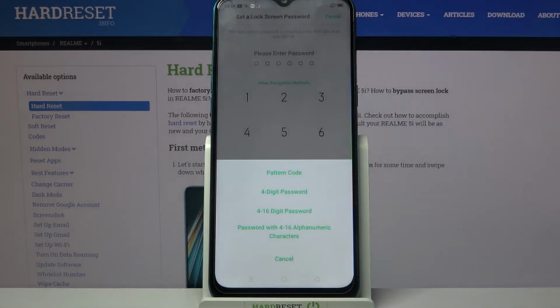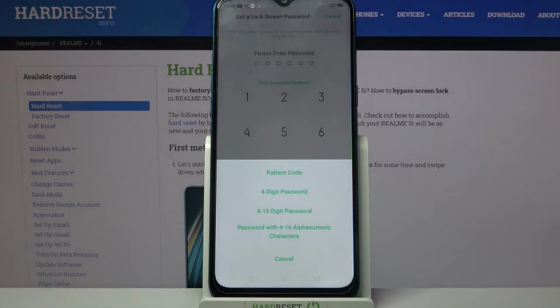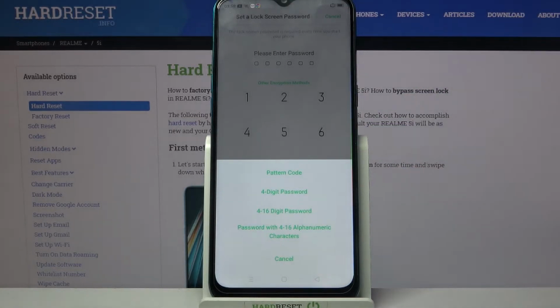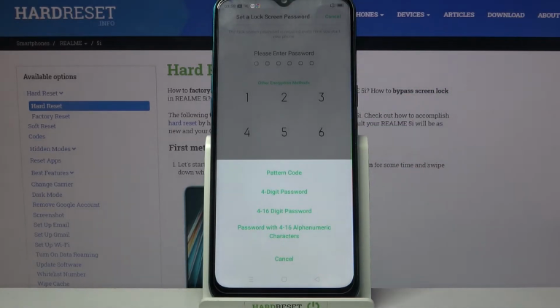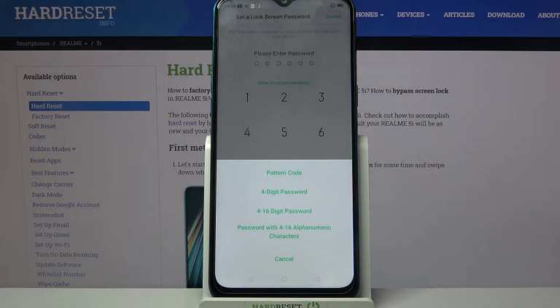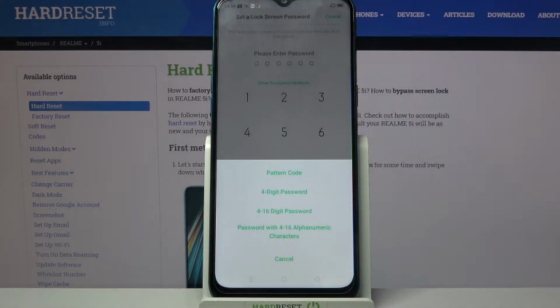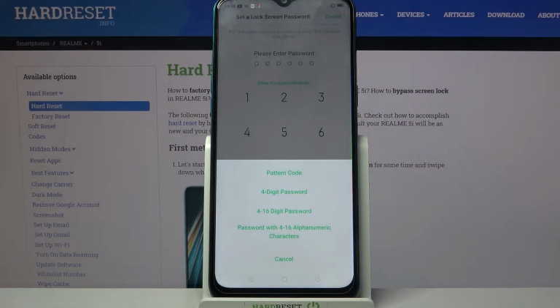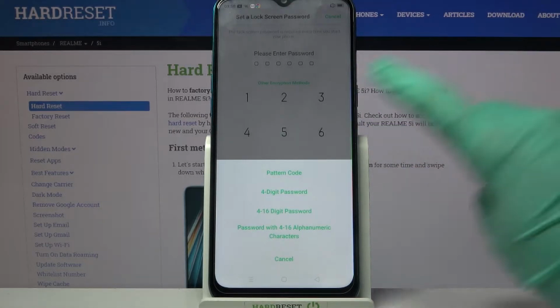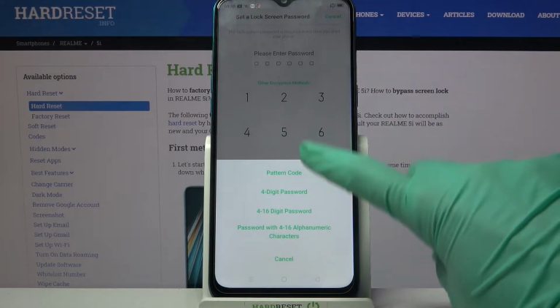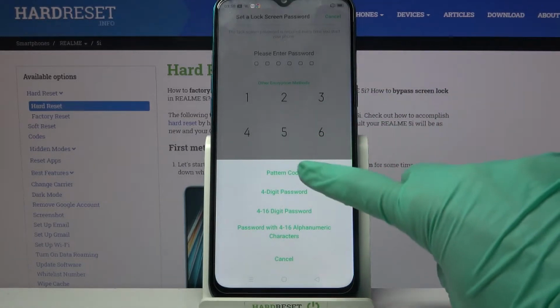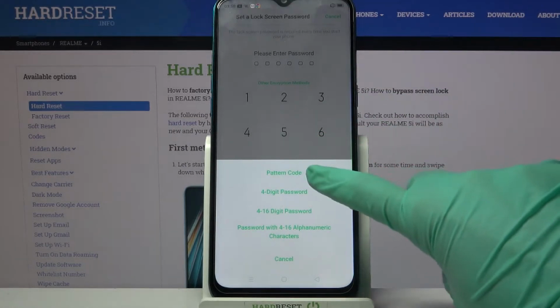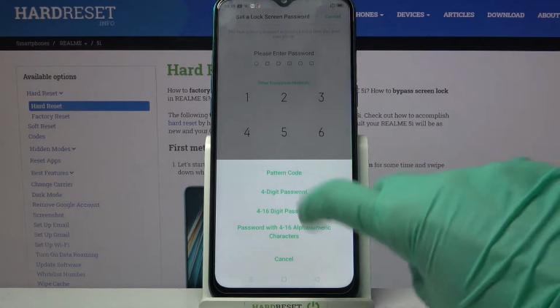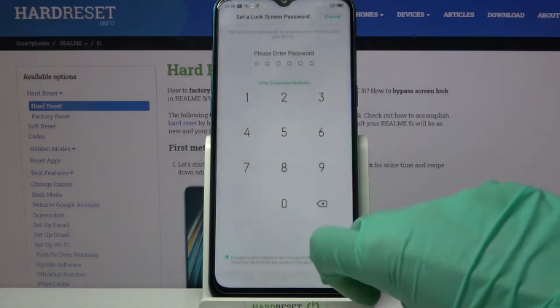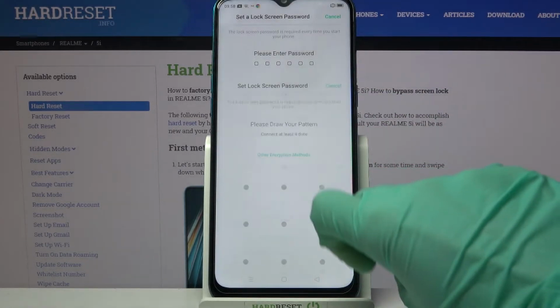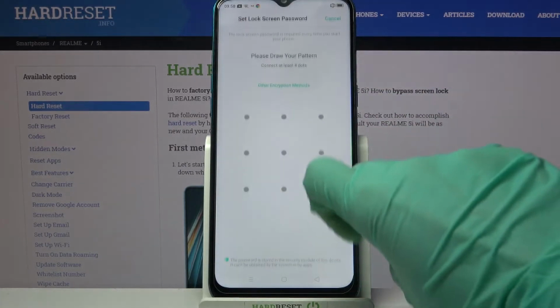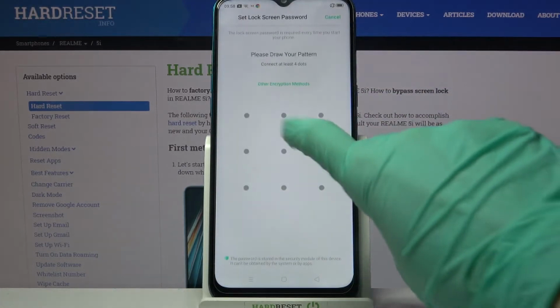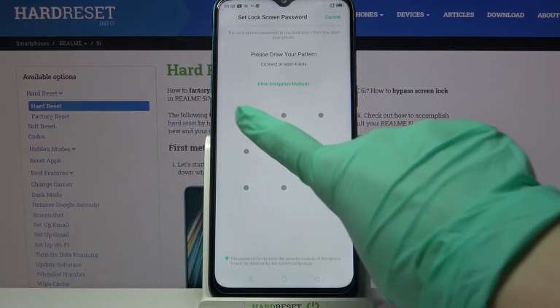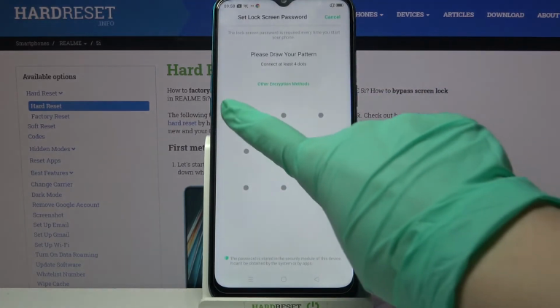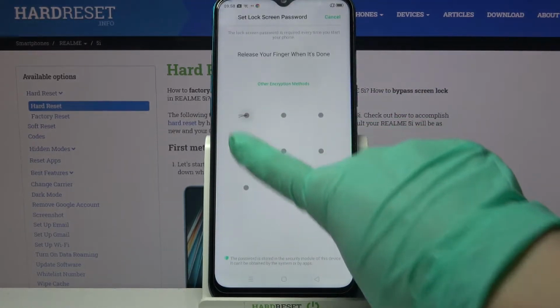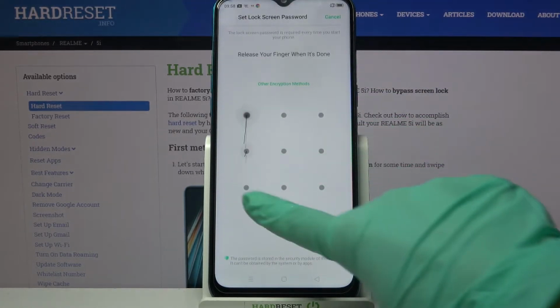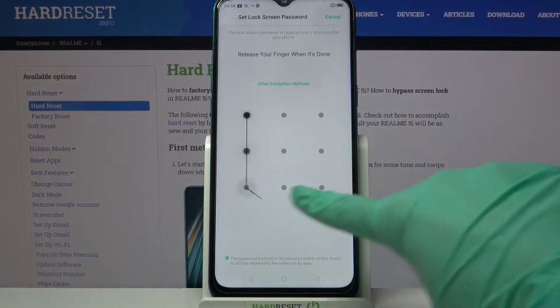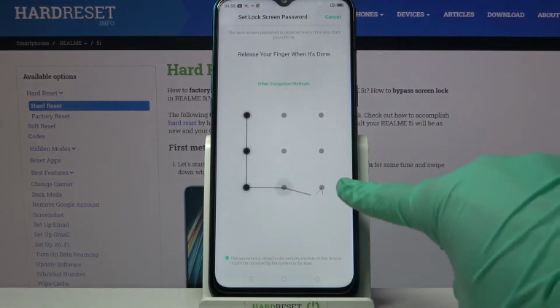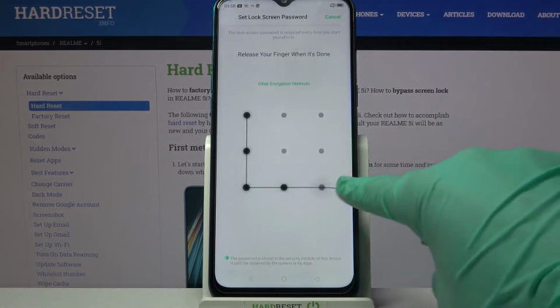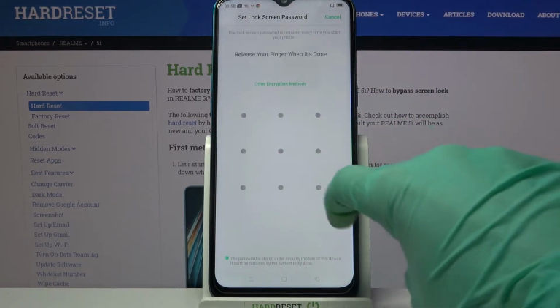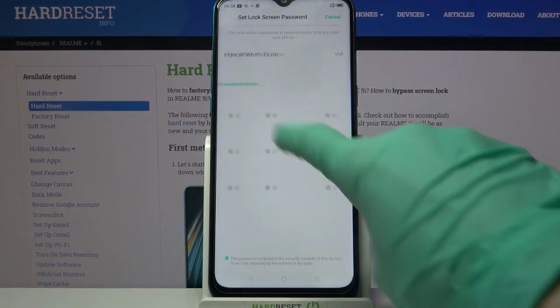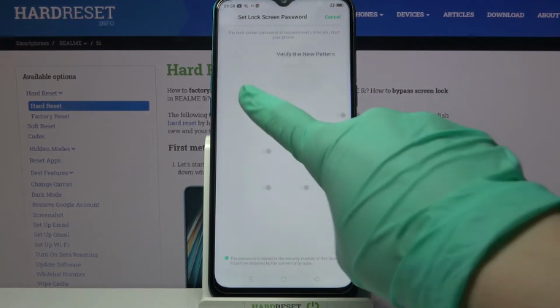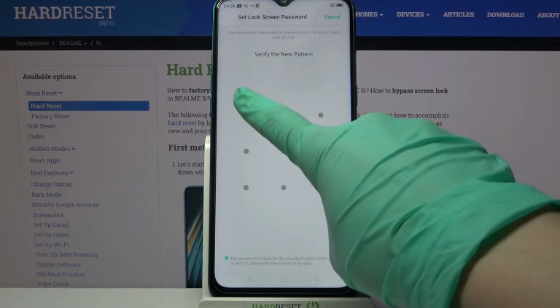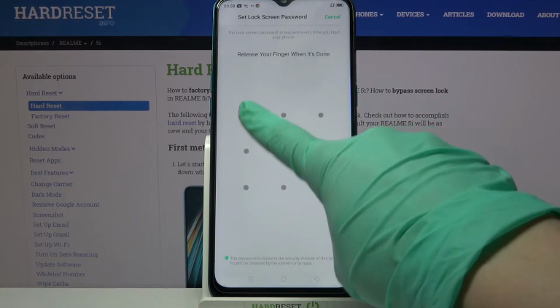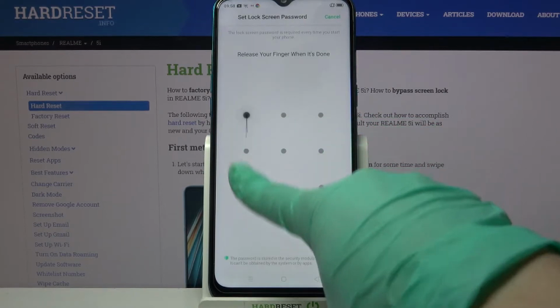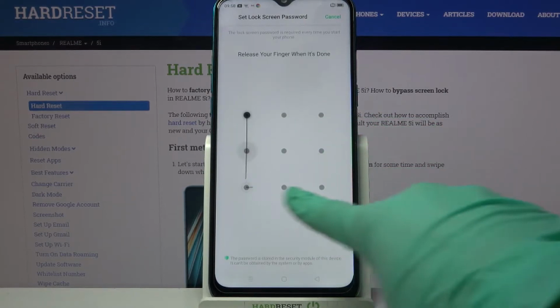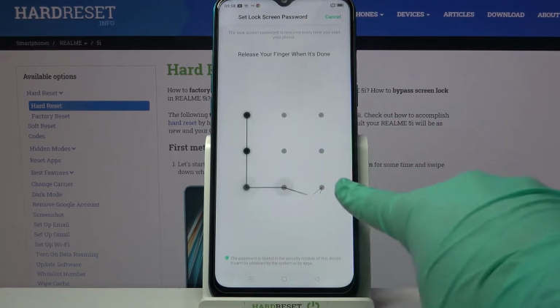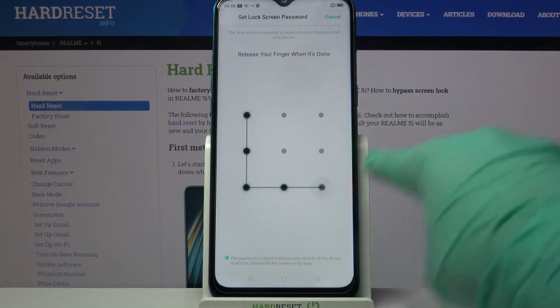I want to go with pattern so I have to click on it, then draw my pattern and repeat it.